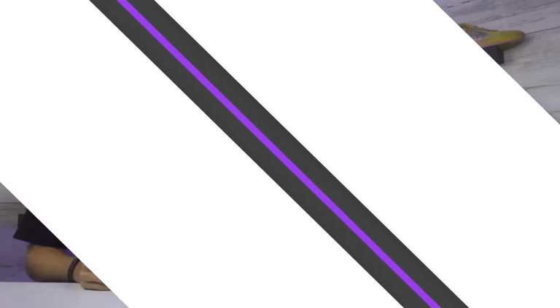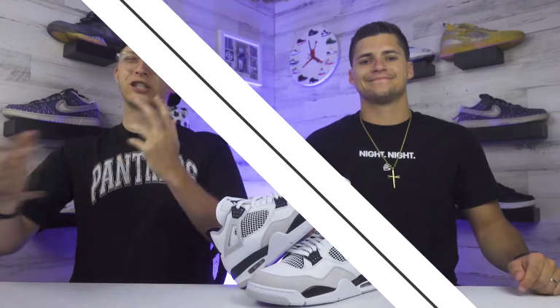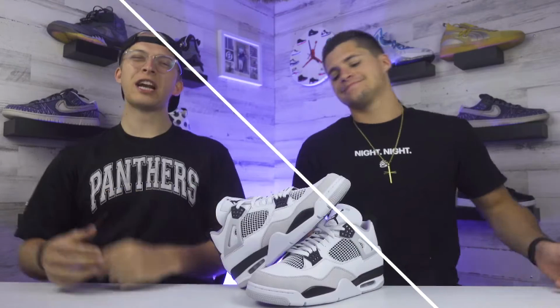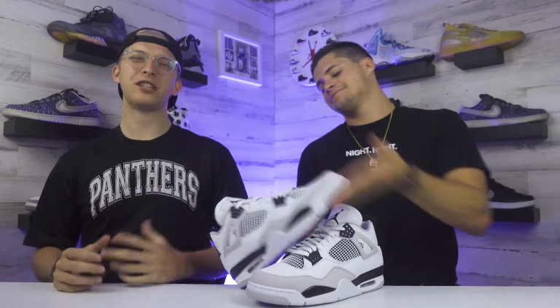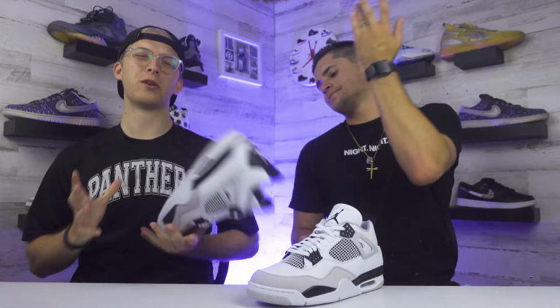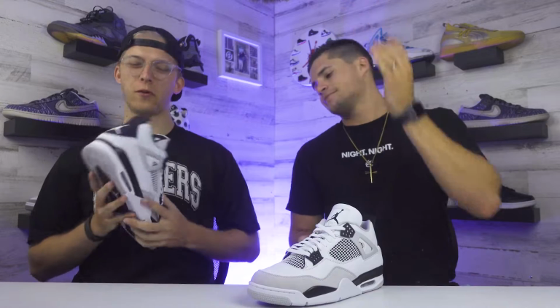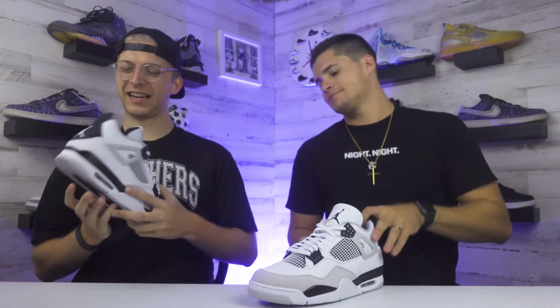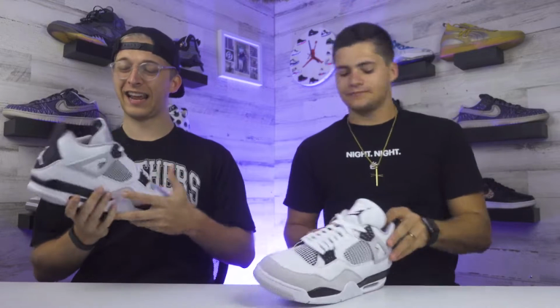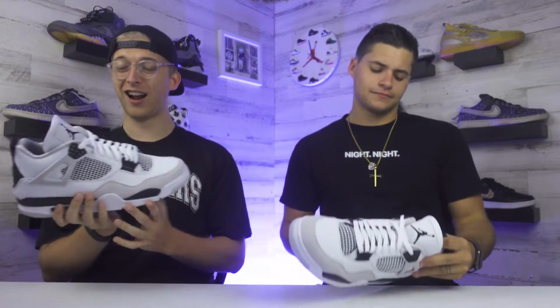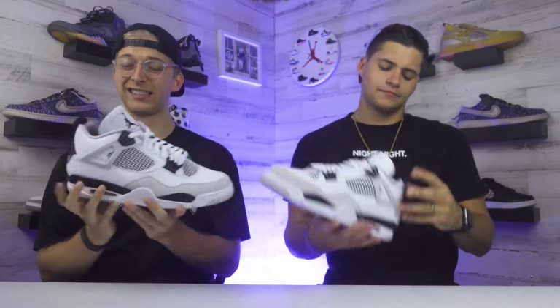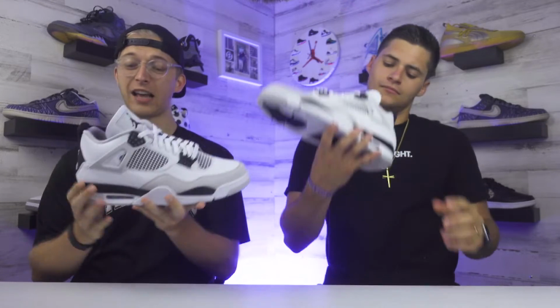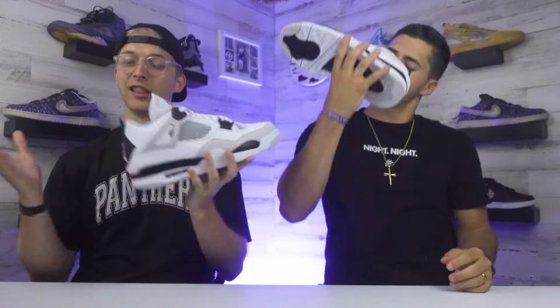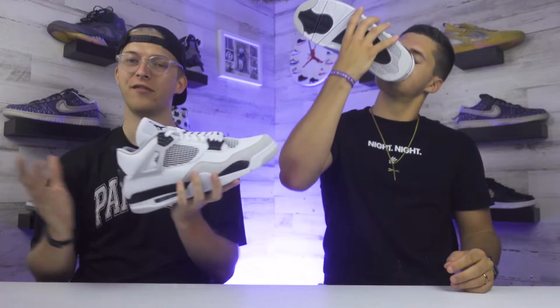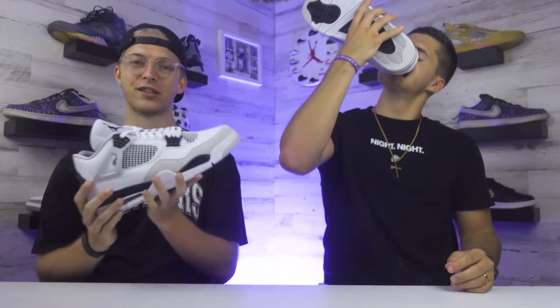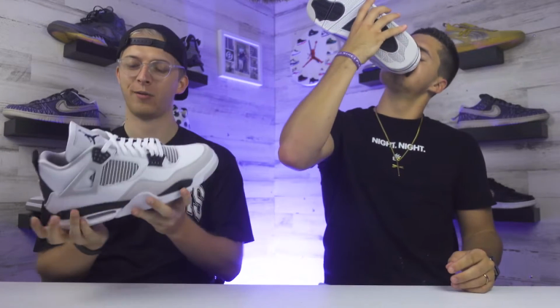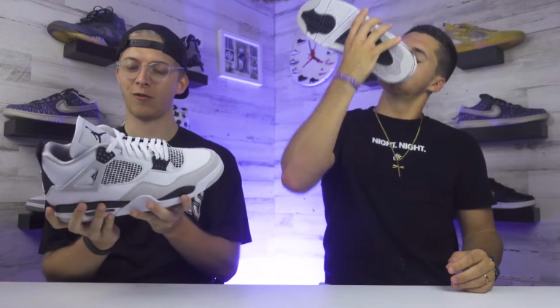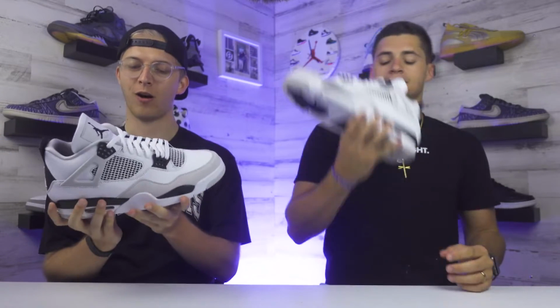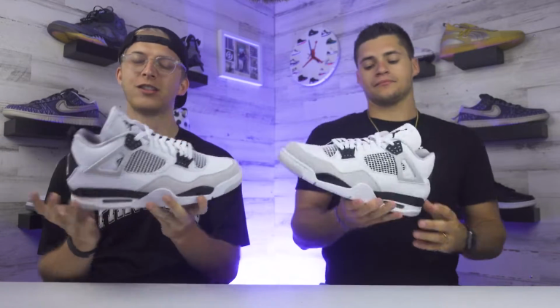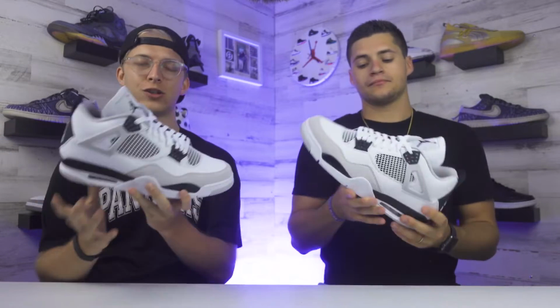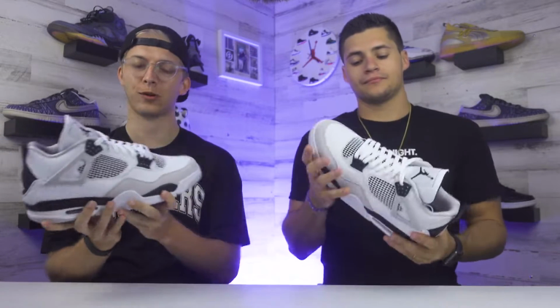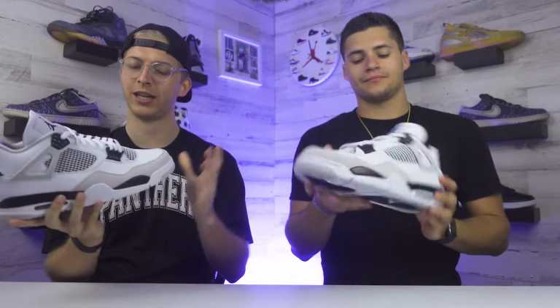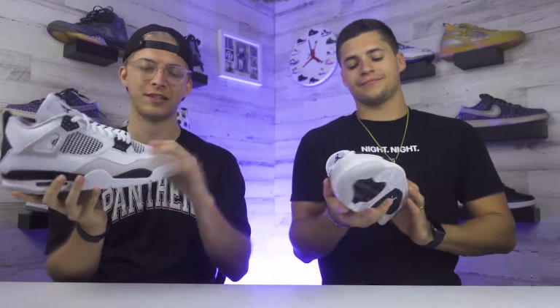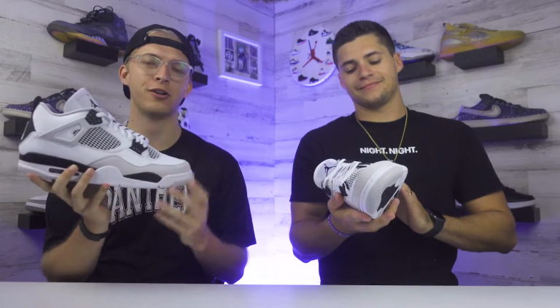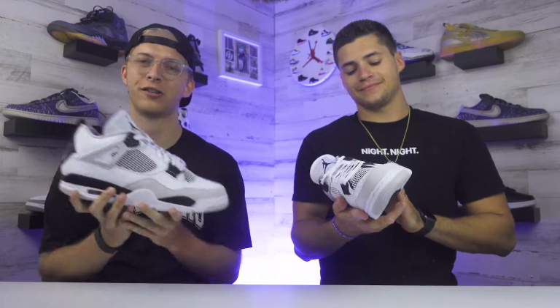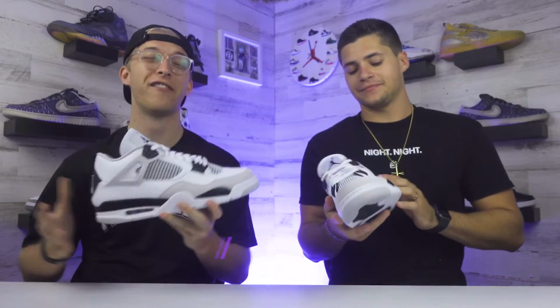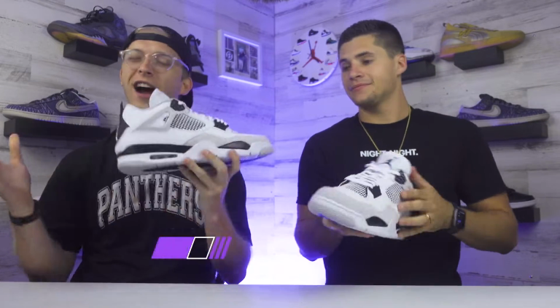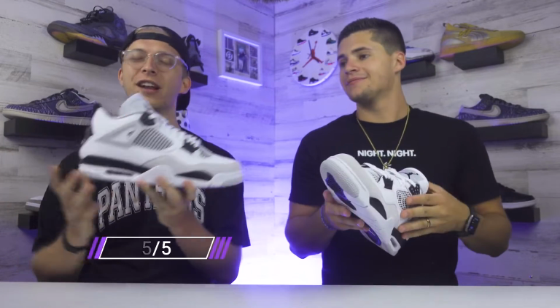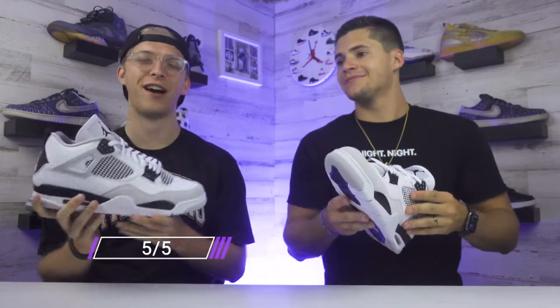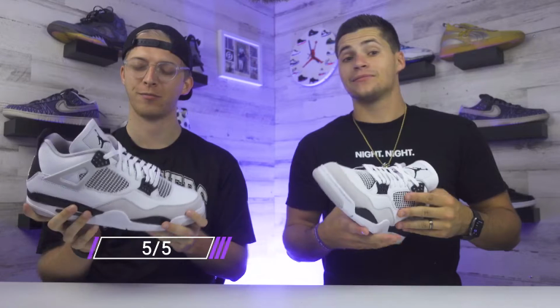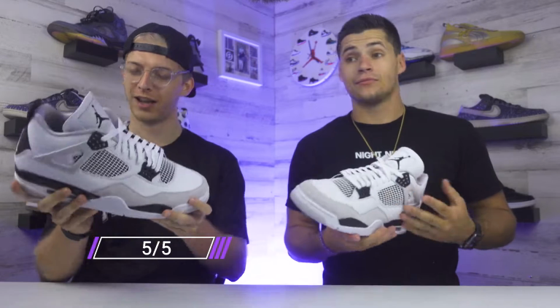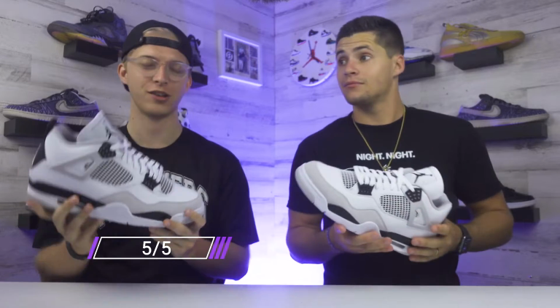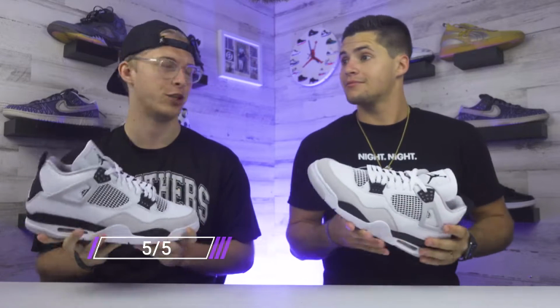Alright, so check out these Jordan 4s in hand. Honestly, I love this colorway overall. This is super clean. The materials are there. 5 out of 5 for me. Awesome shoe.